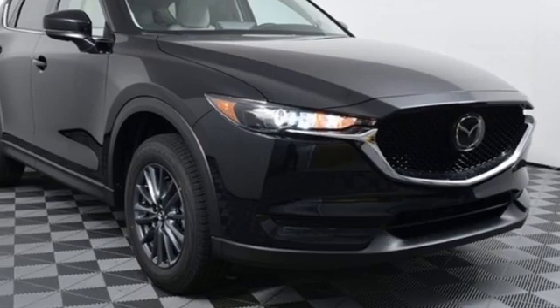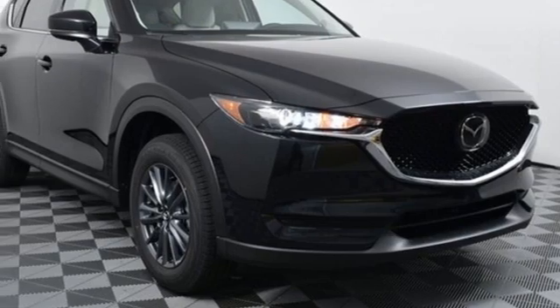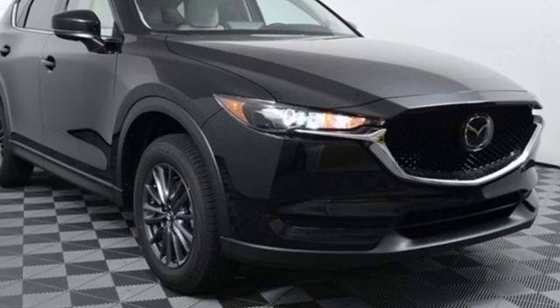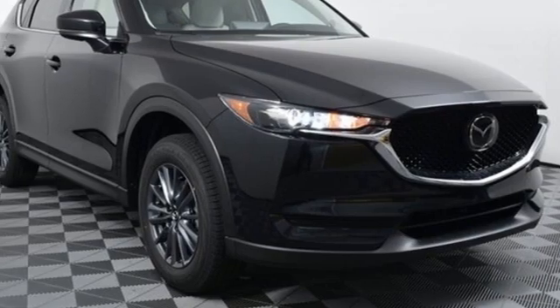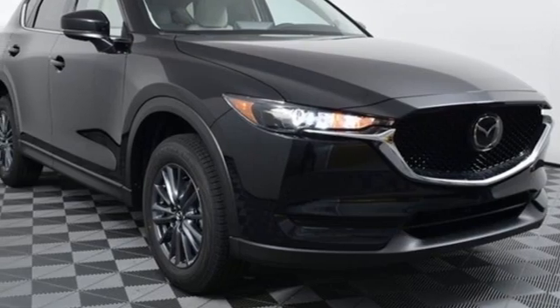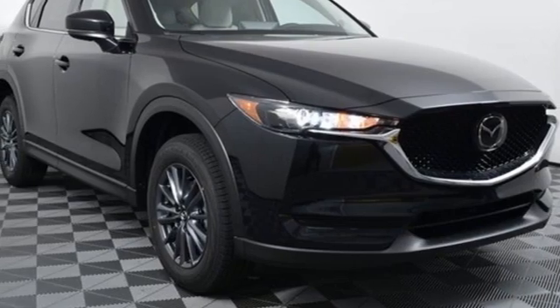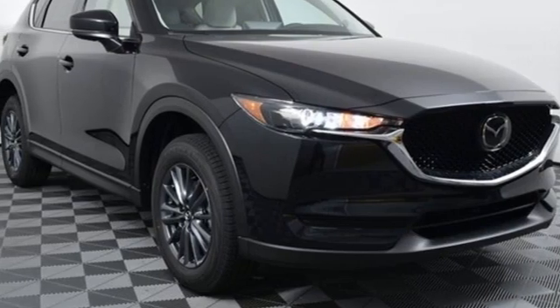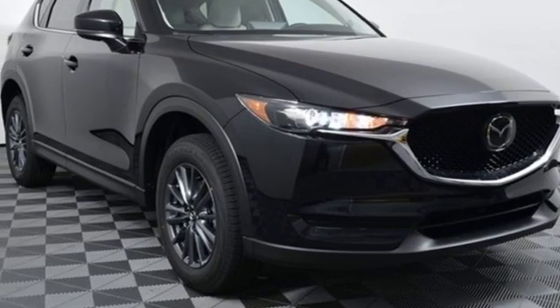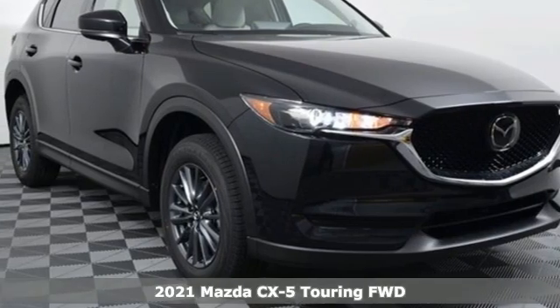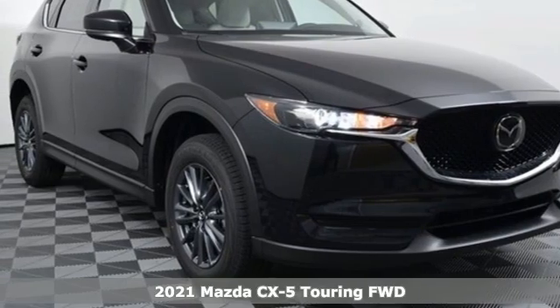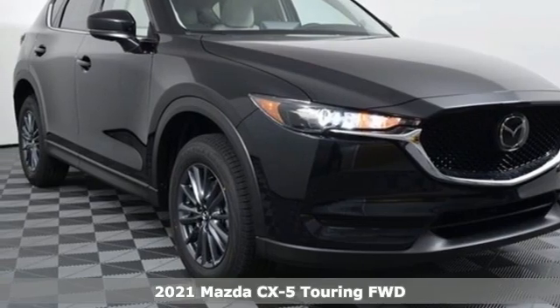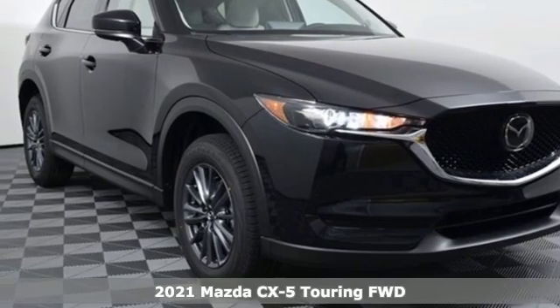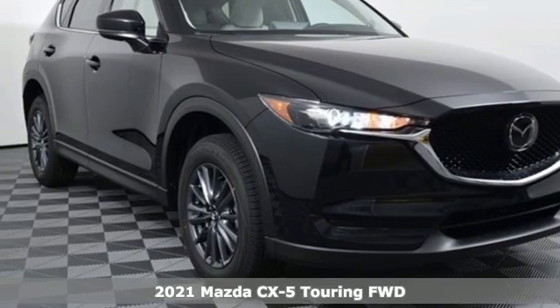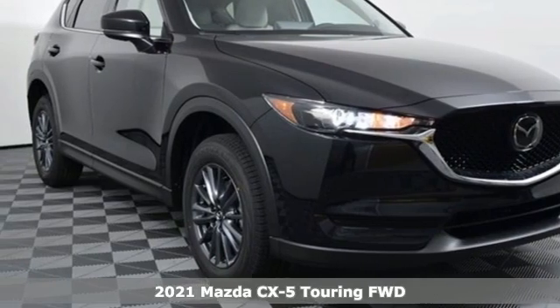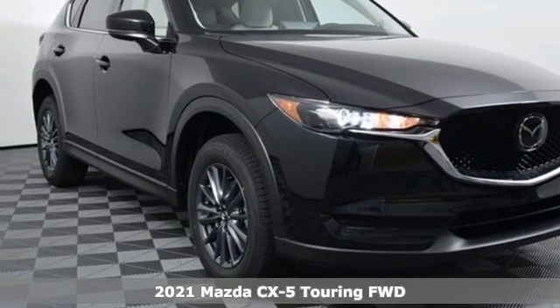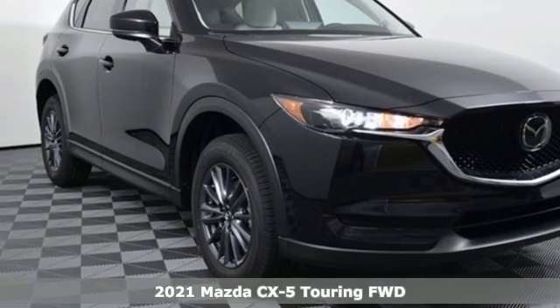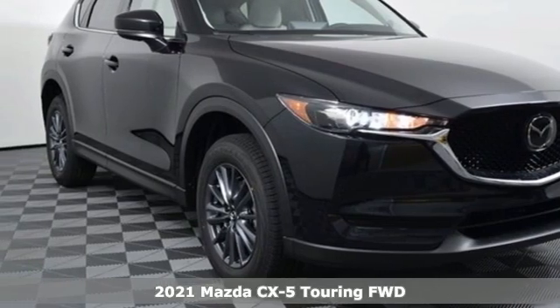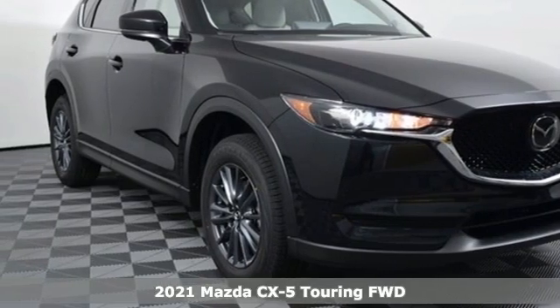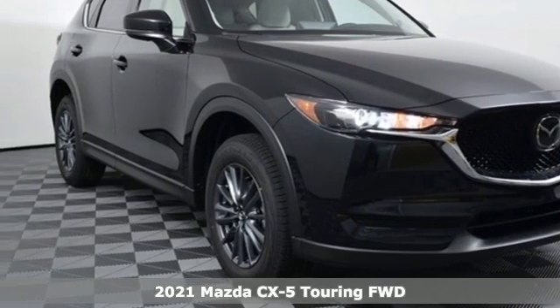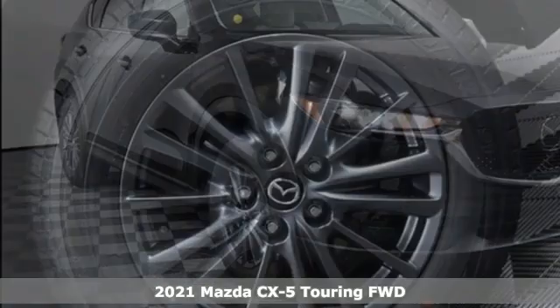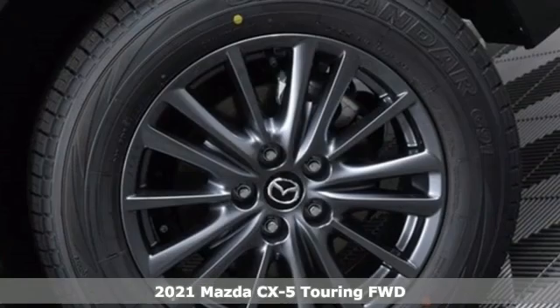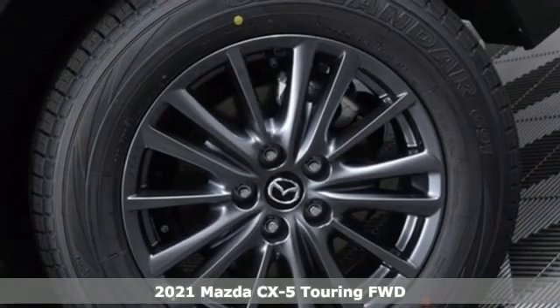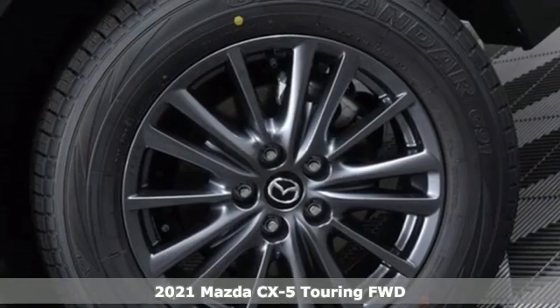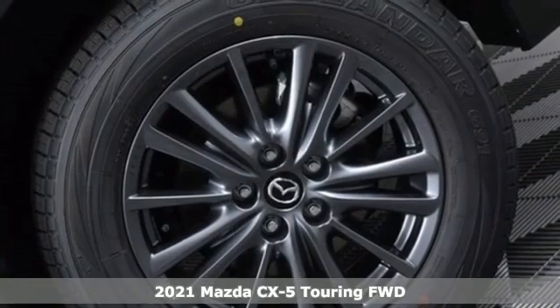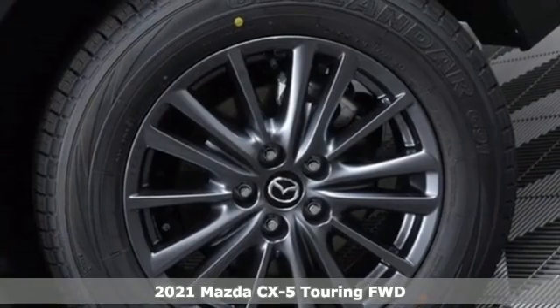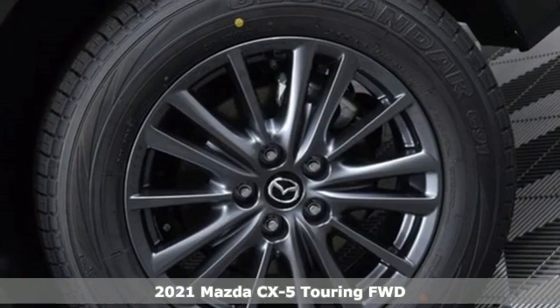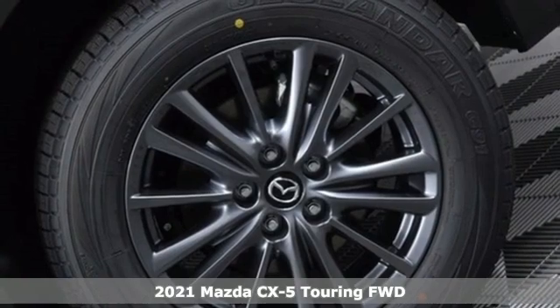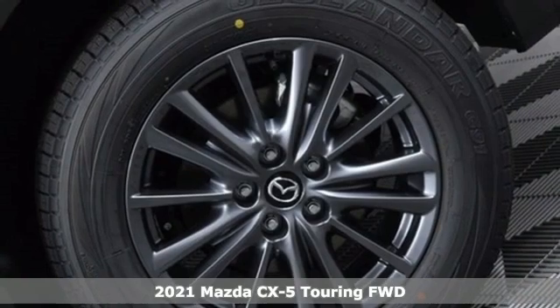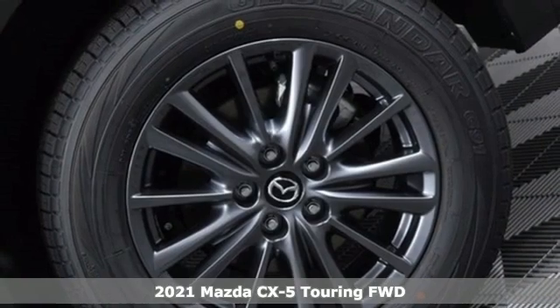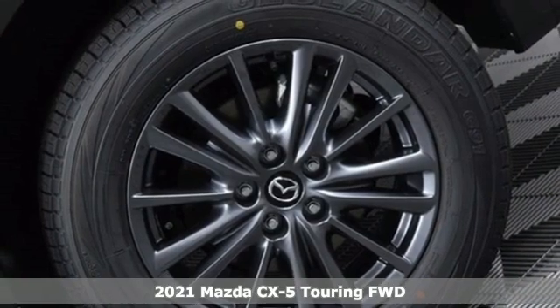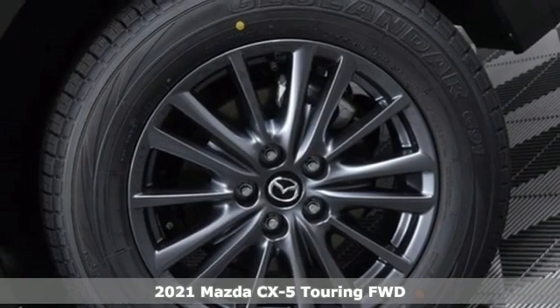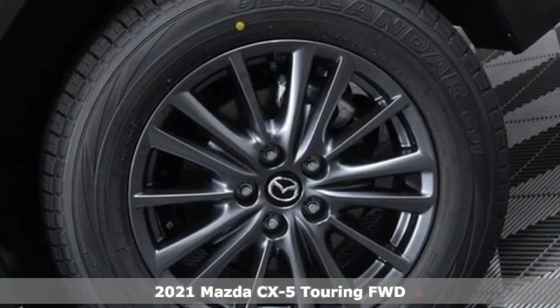It's a new 2021 Mazda CX-5. With Mazda, driving's what matters most.